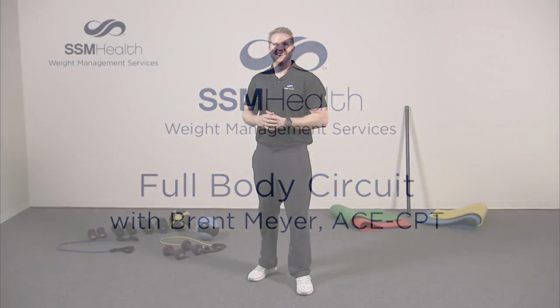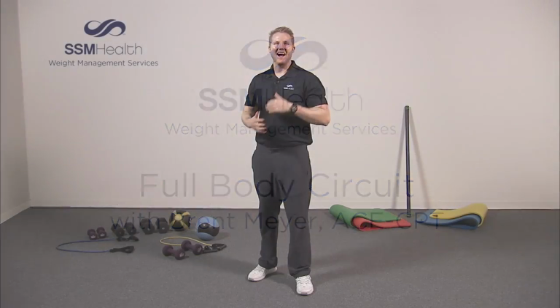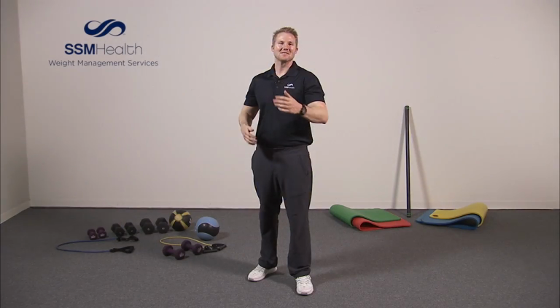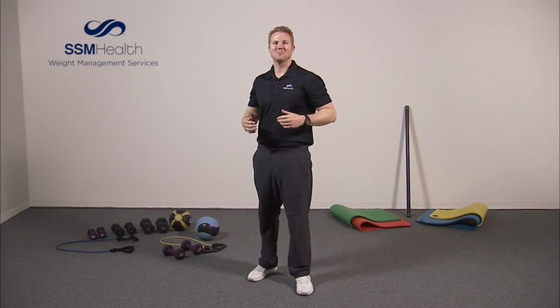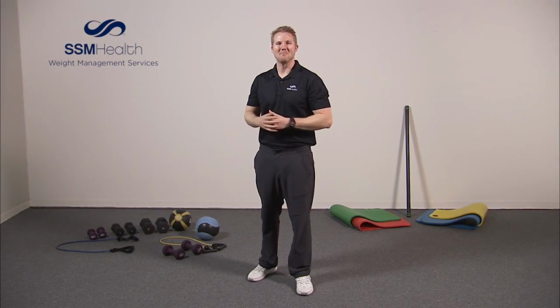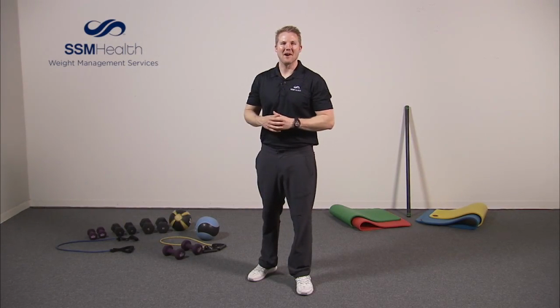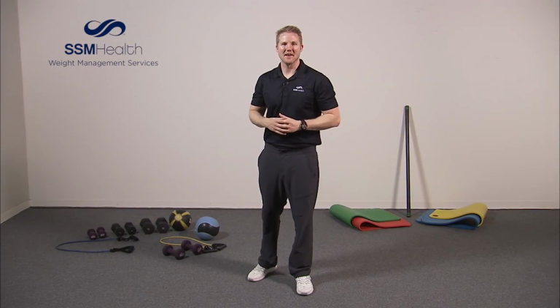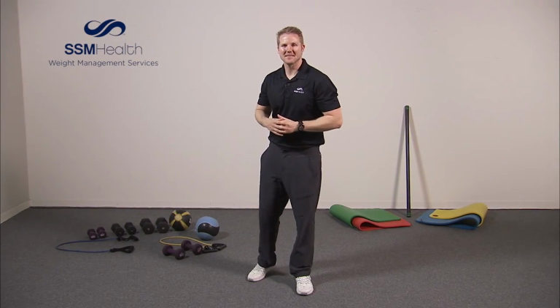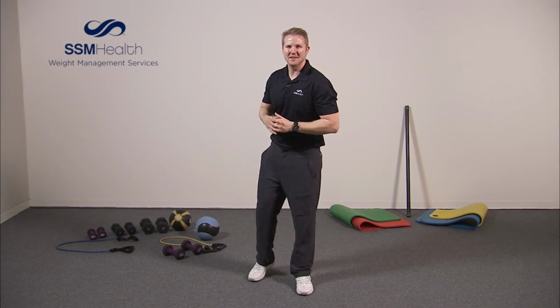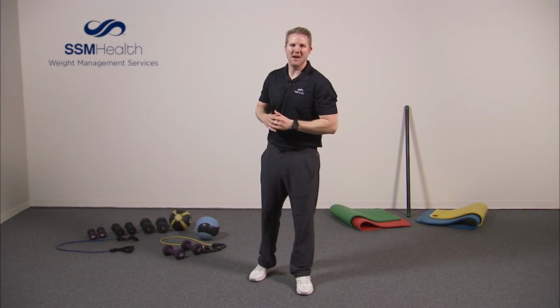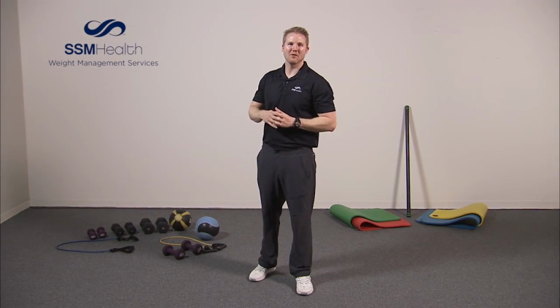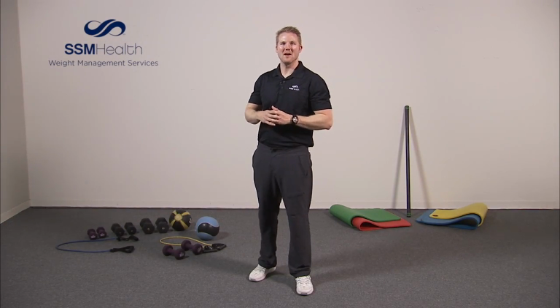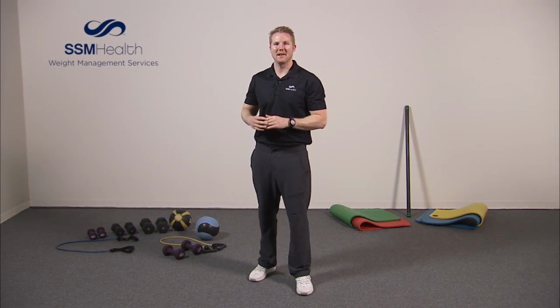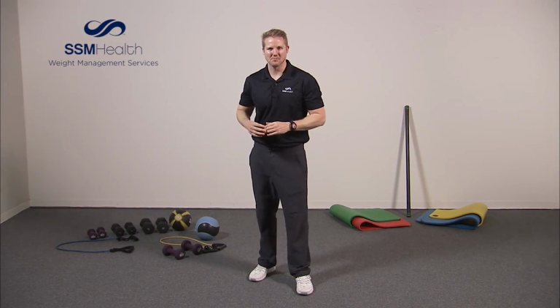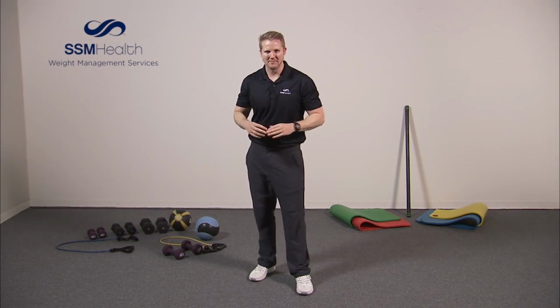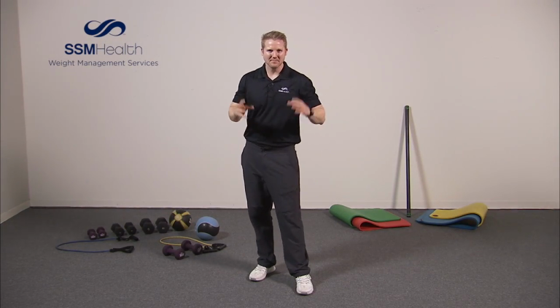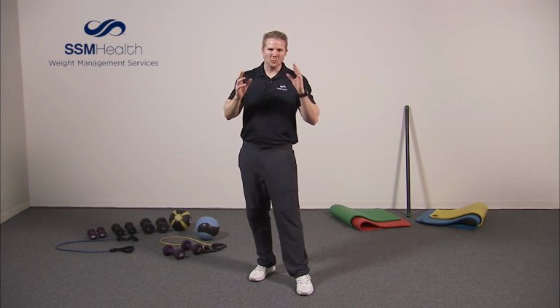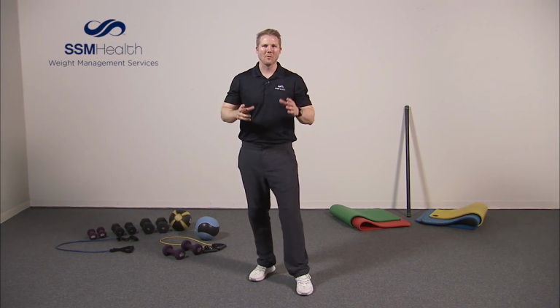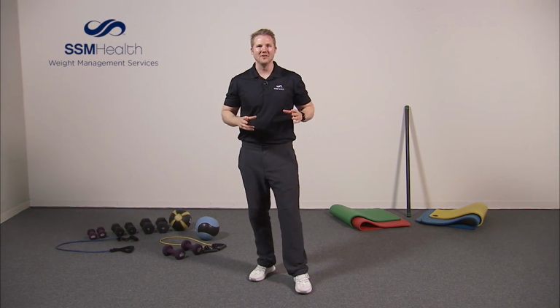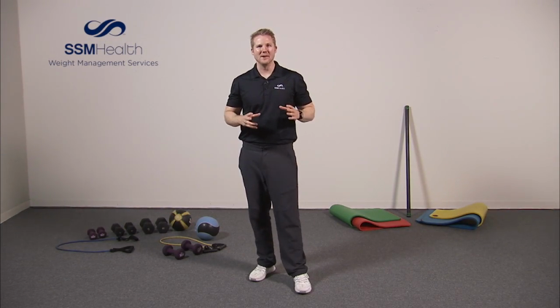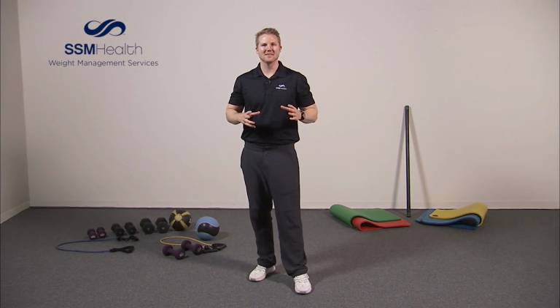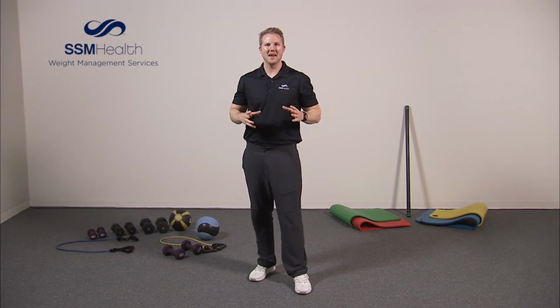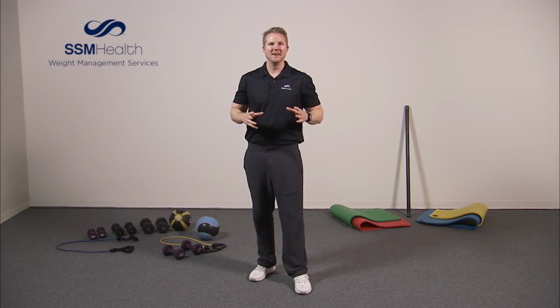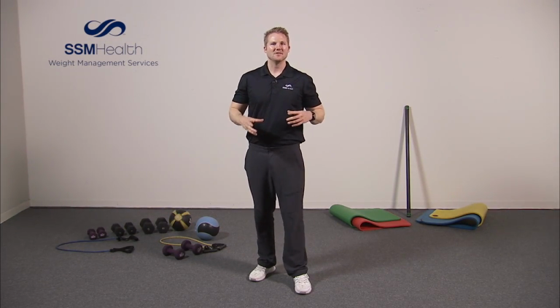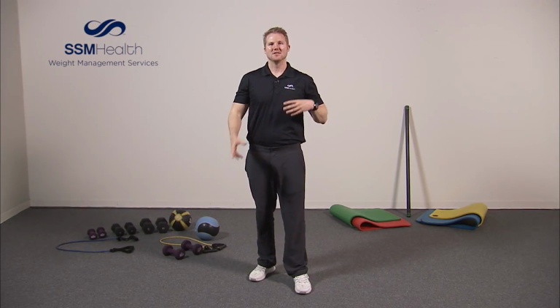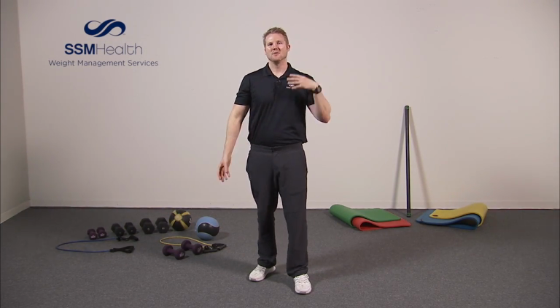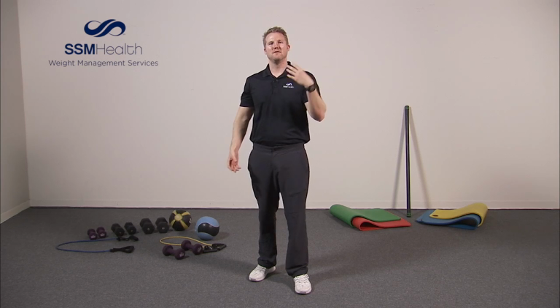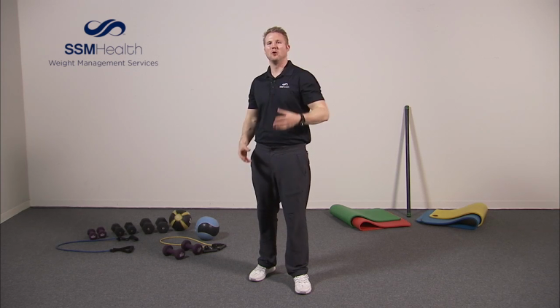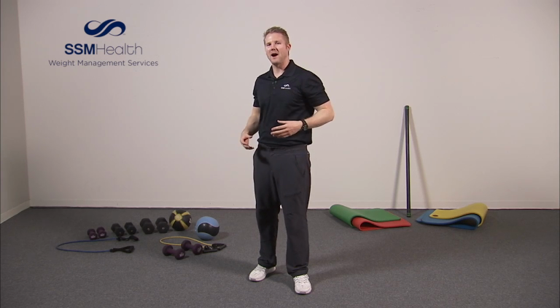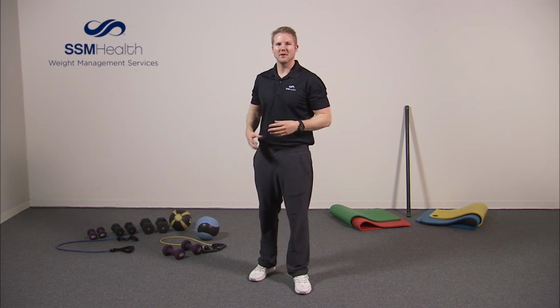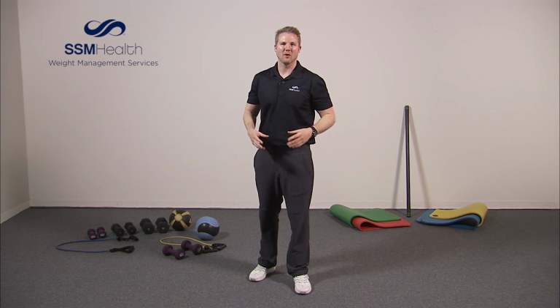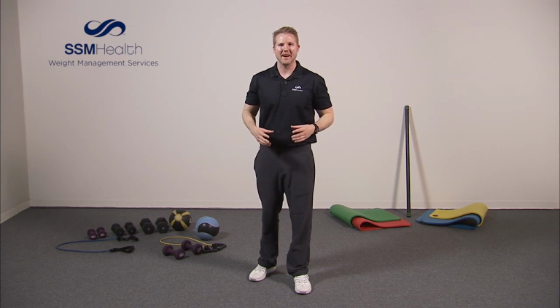Hi, this is Brent Meyer with SSM Health Weight Management and what we're going to do here today is just do a full body workout.